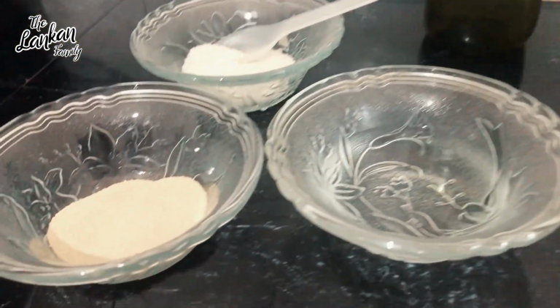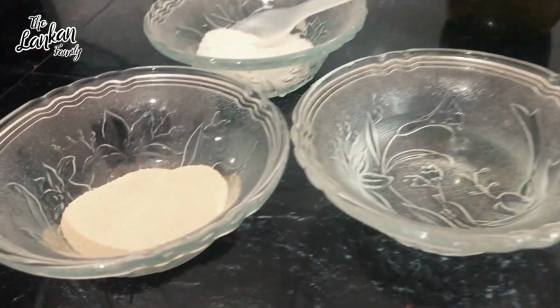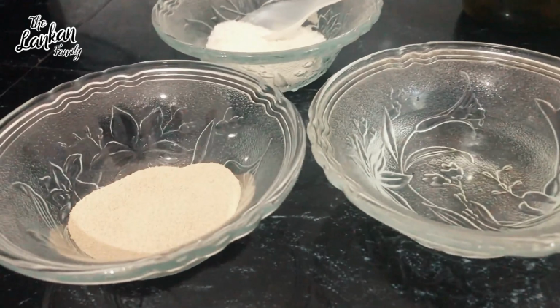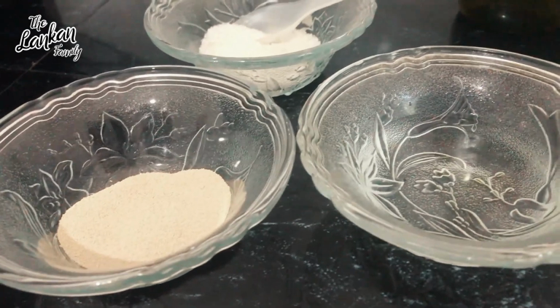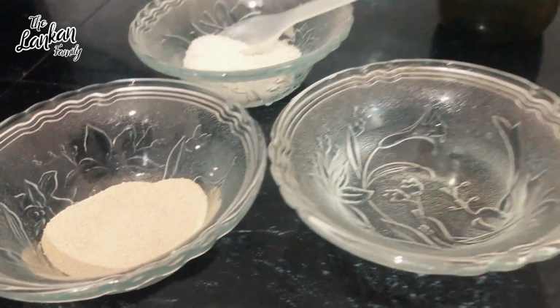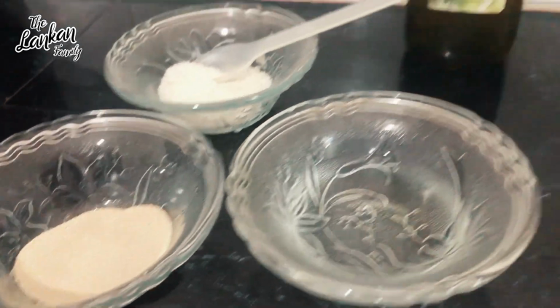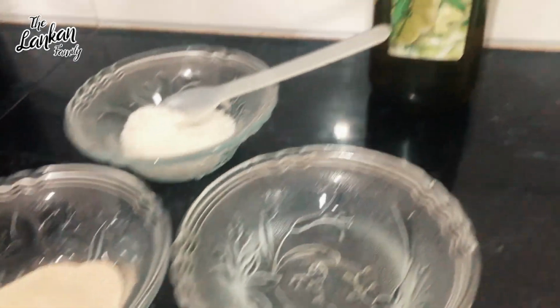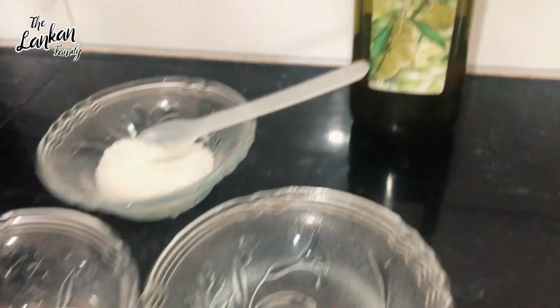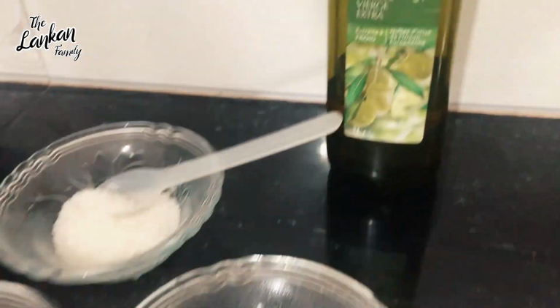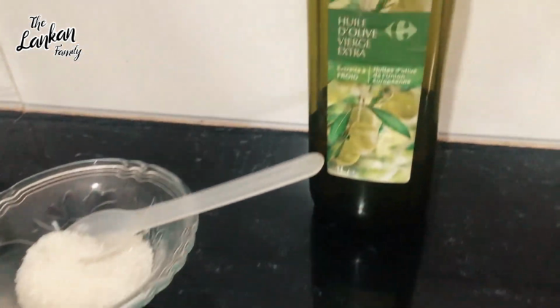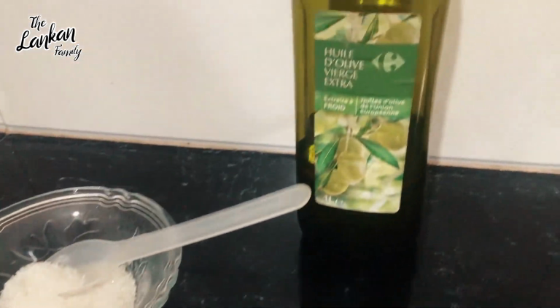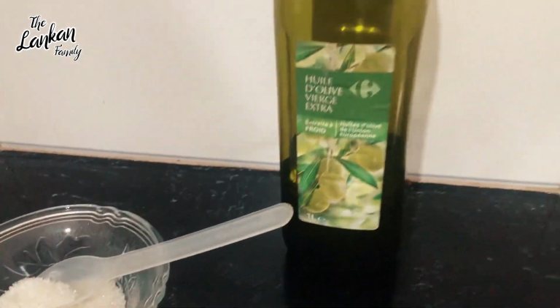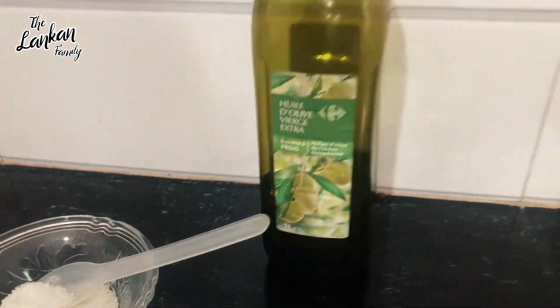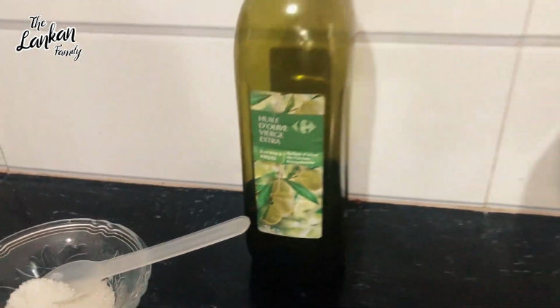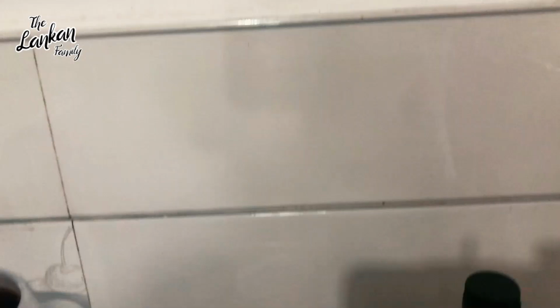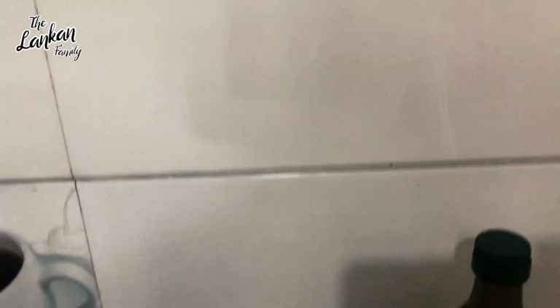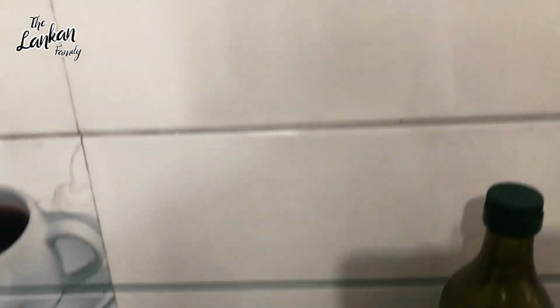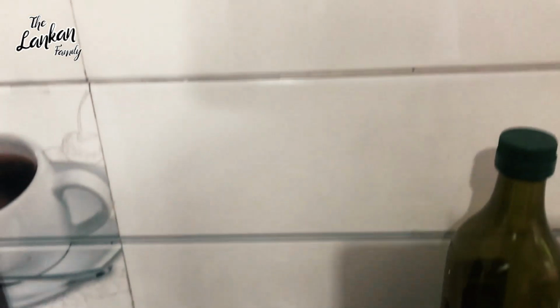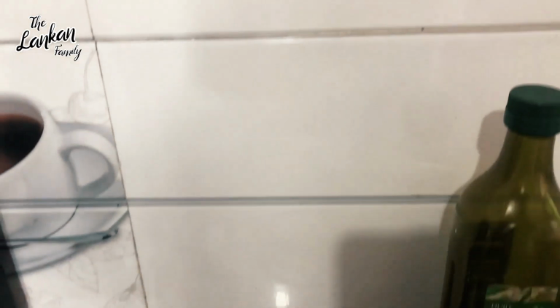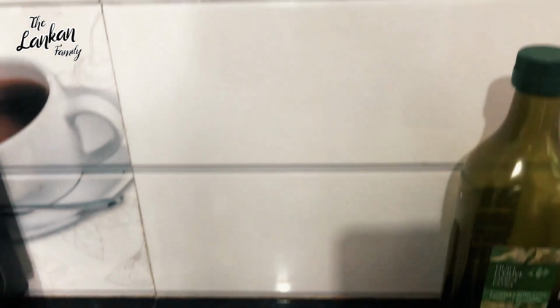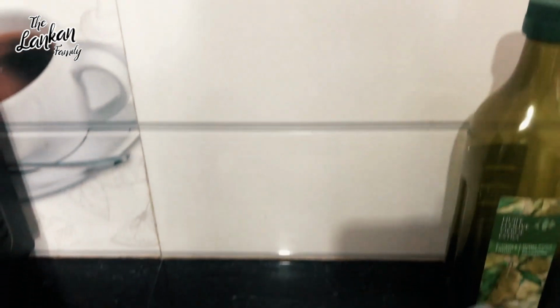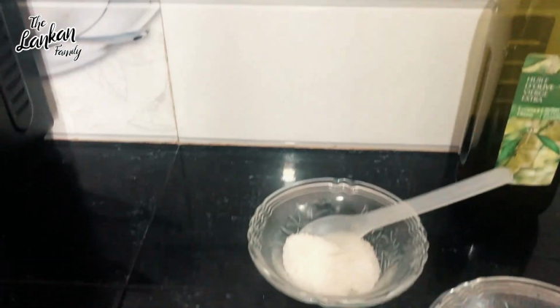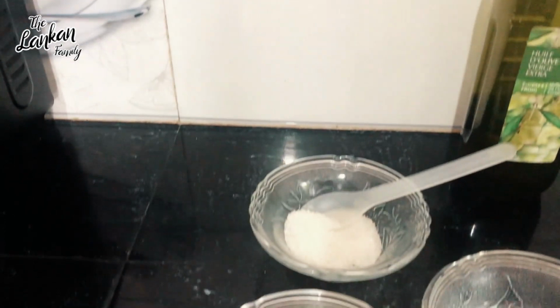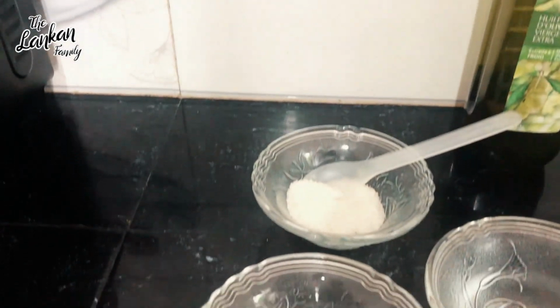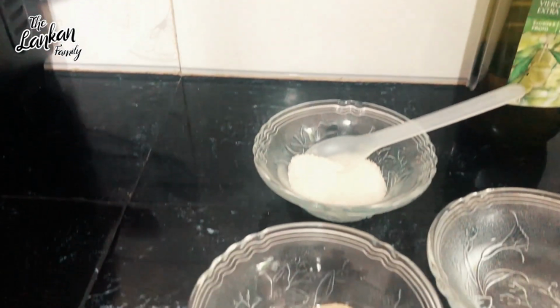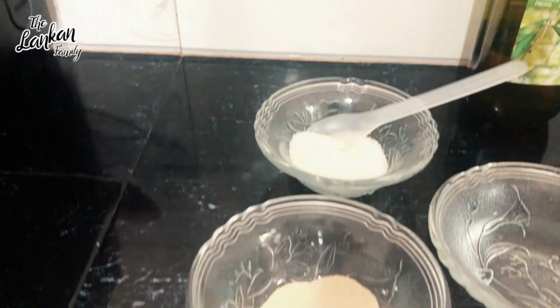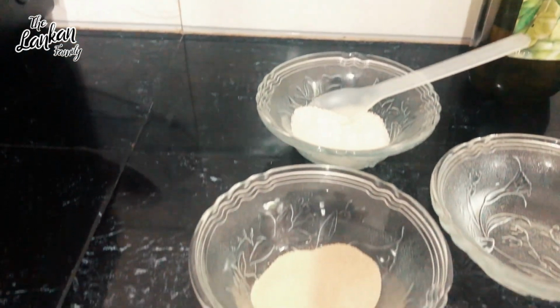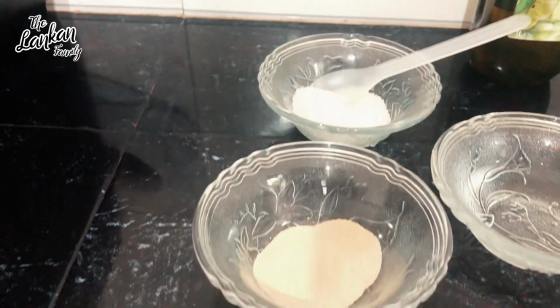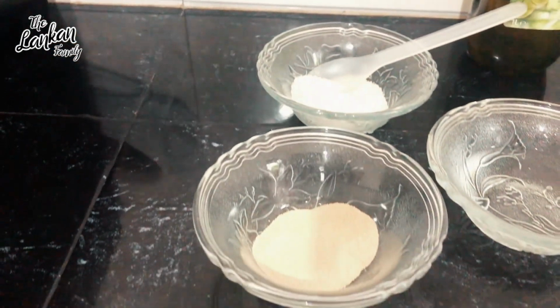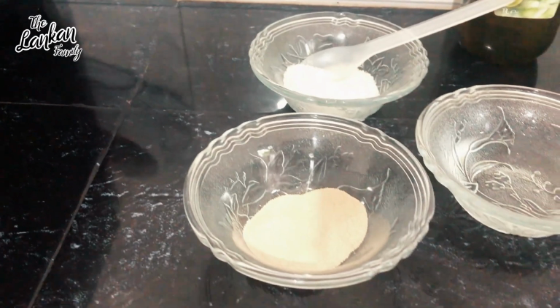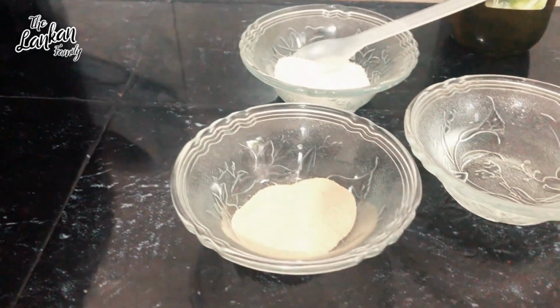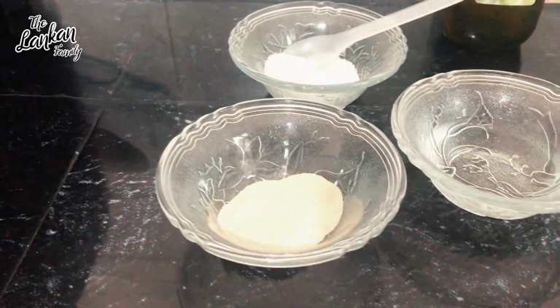I will add a mini cheese. If you want to try it, you can try it.